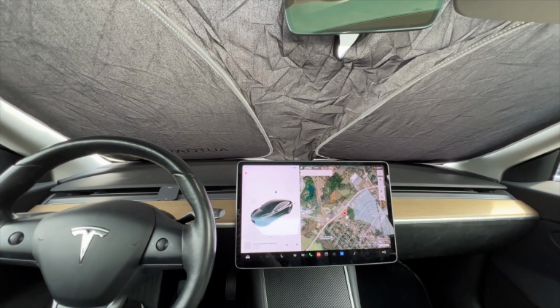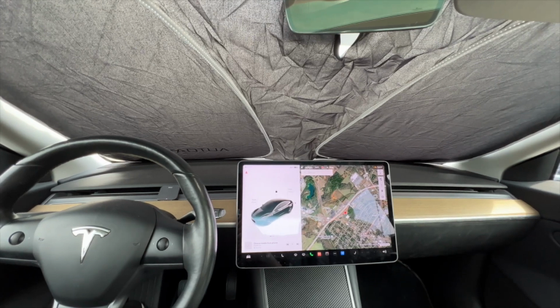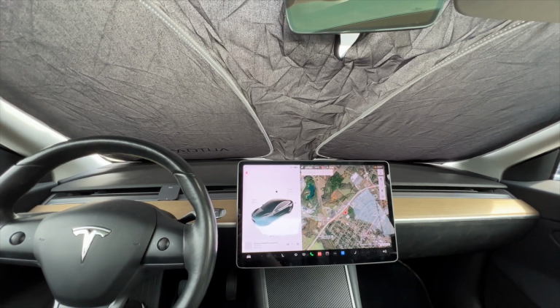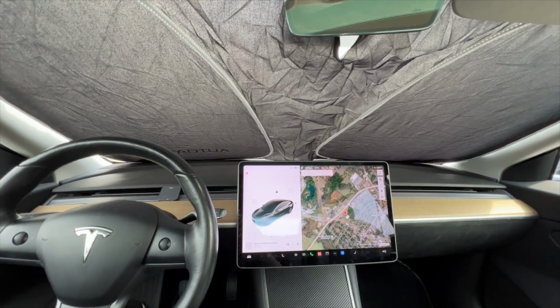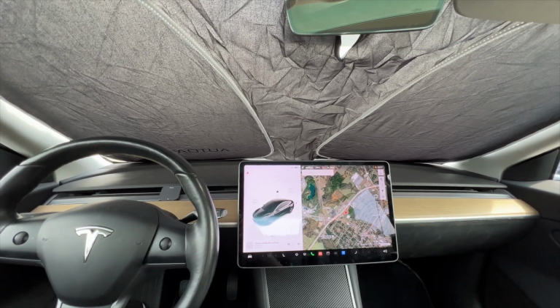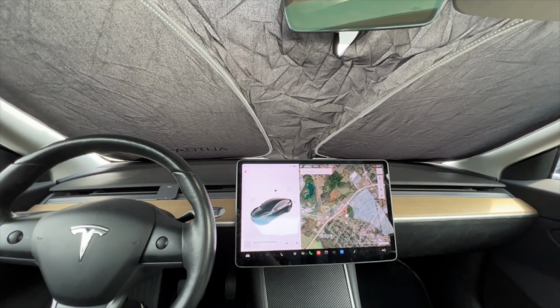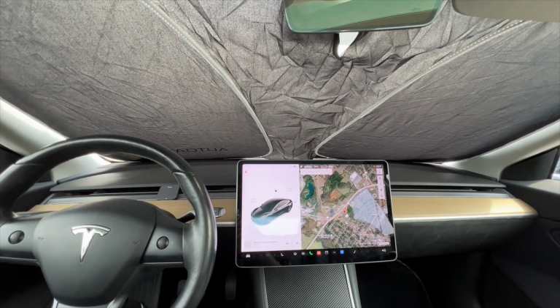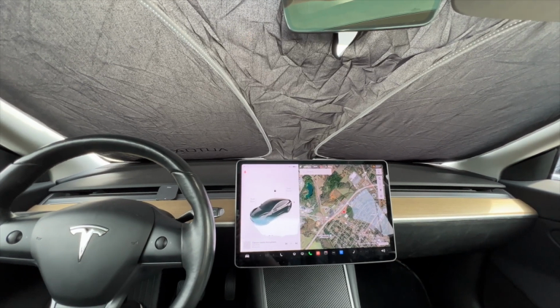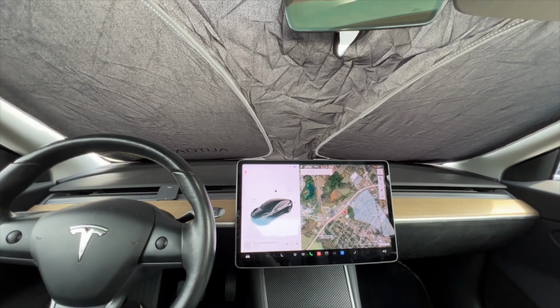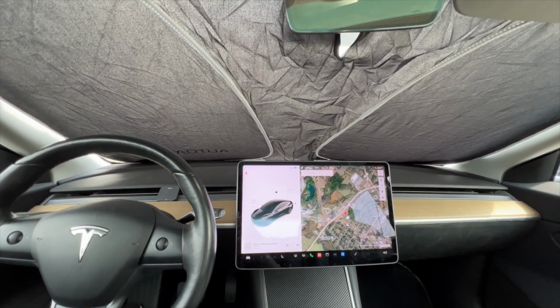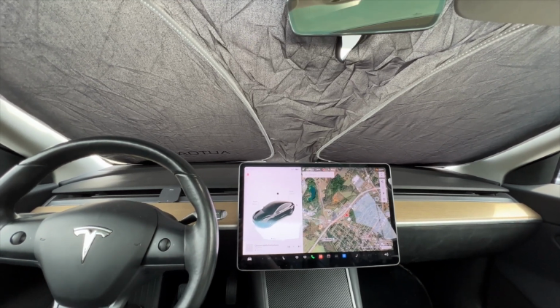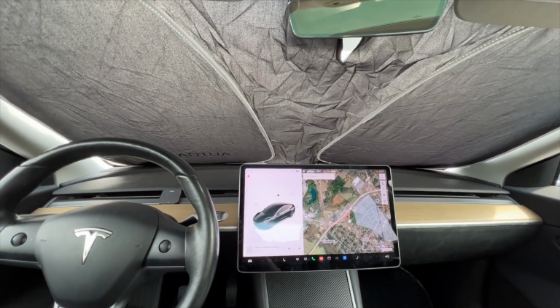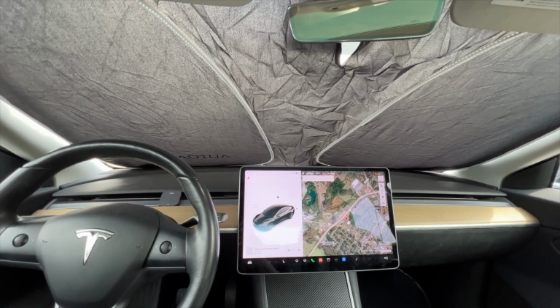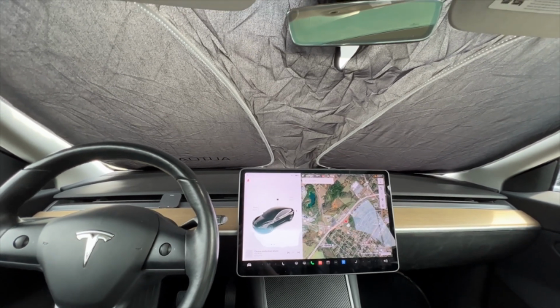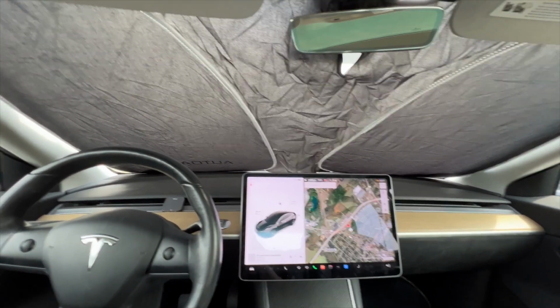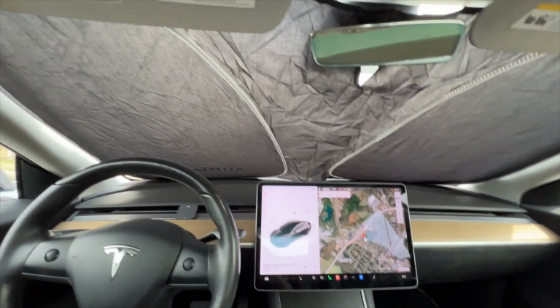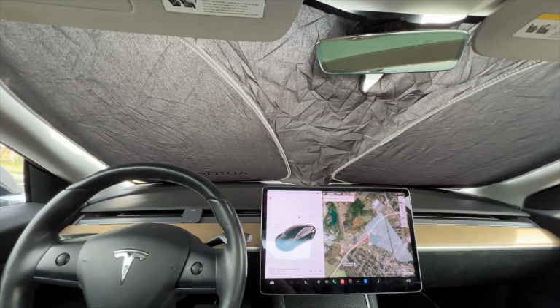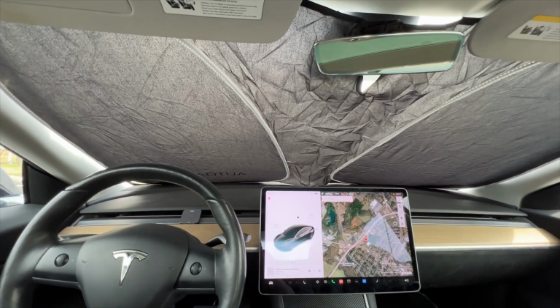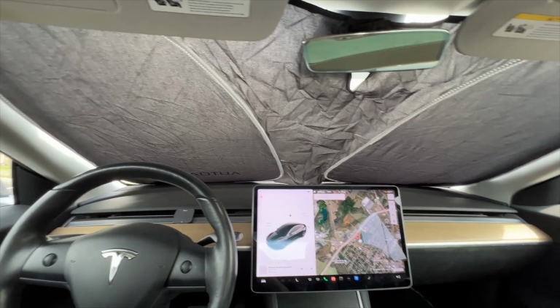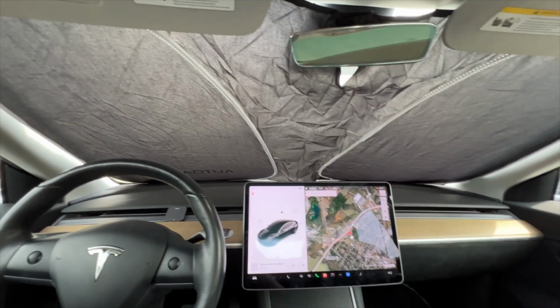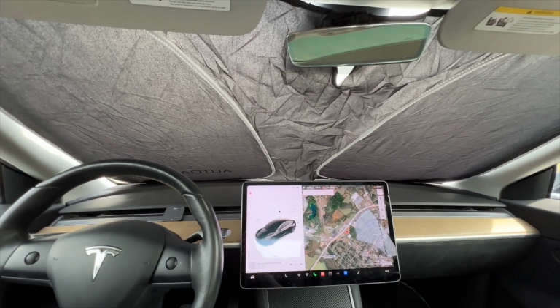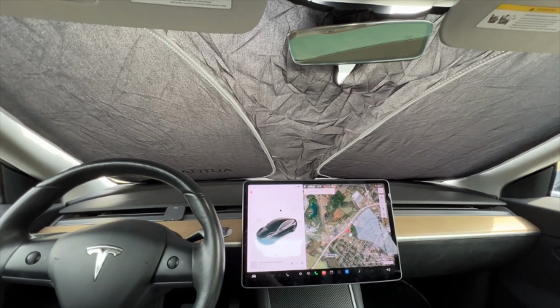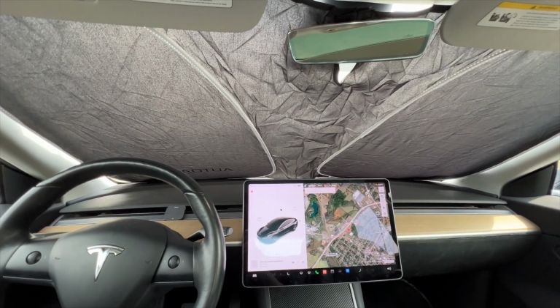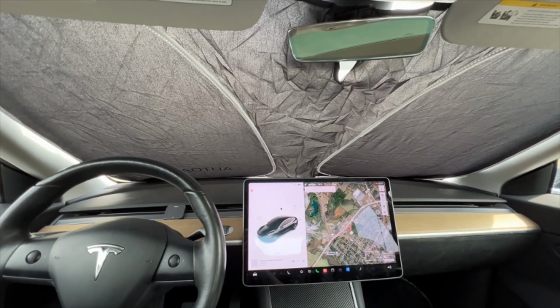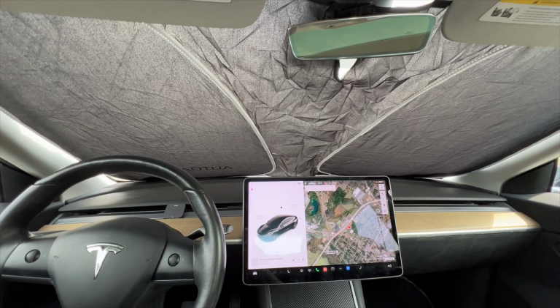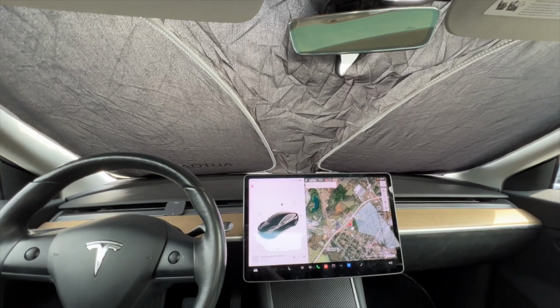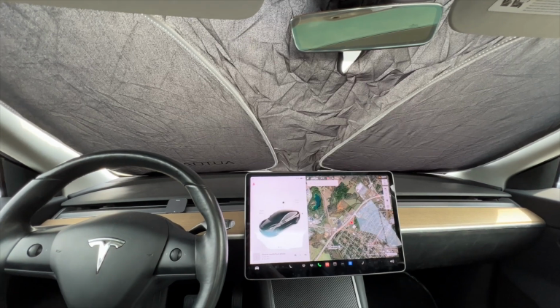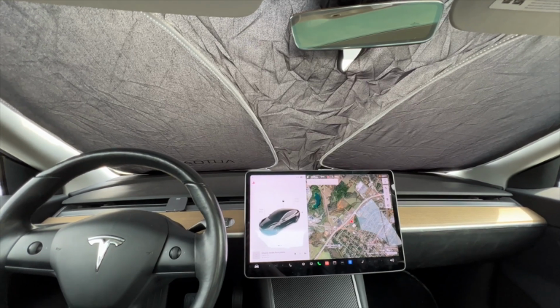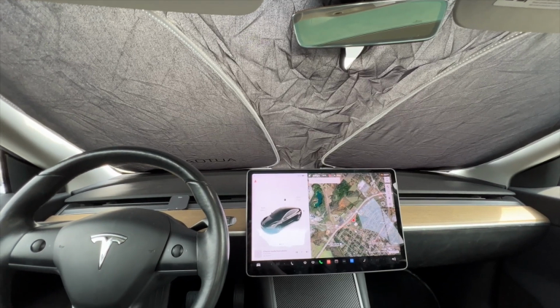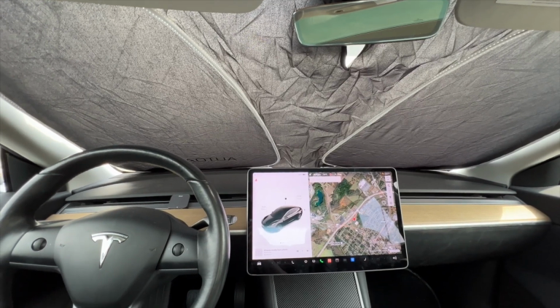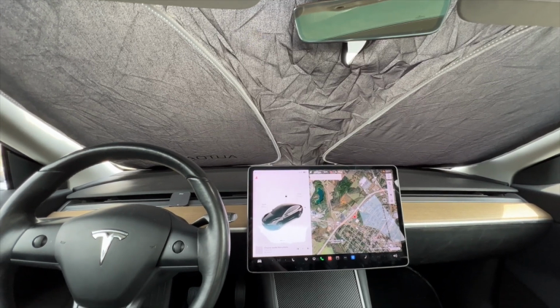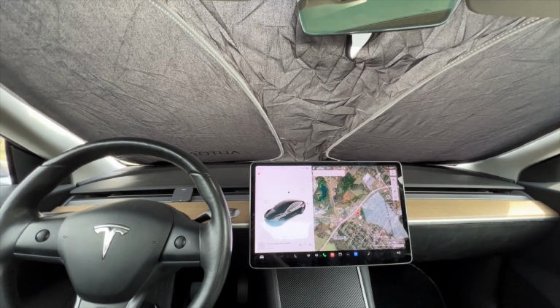This will work in a Tesla Model Y but will not work in a Model S or a Model X. Here's what it looks like on the outside.